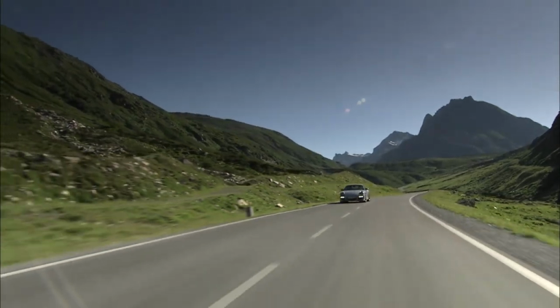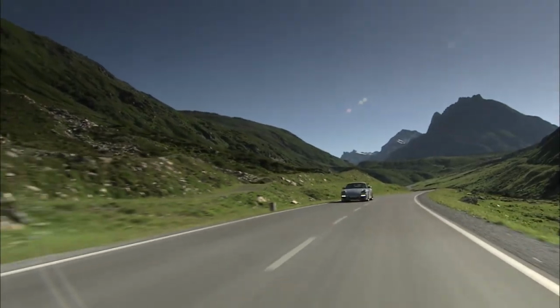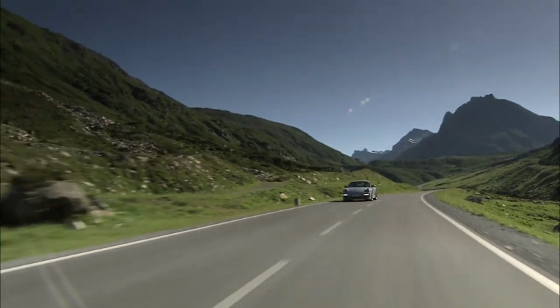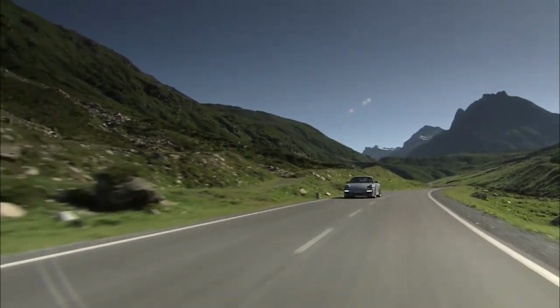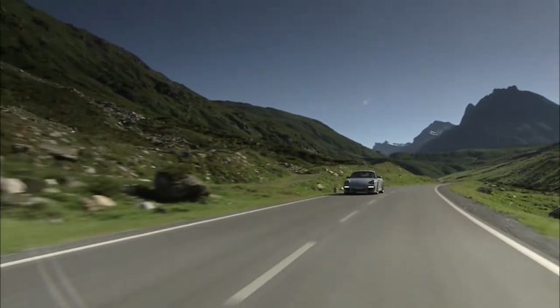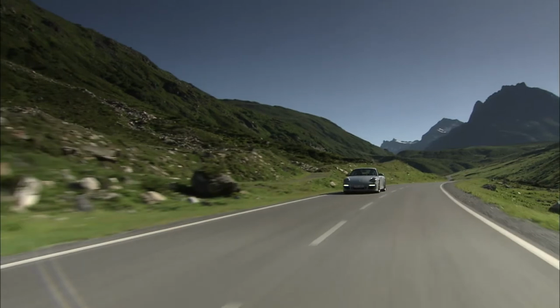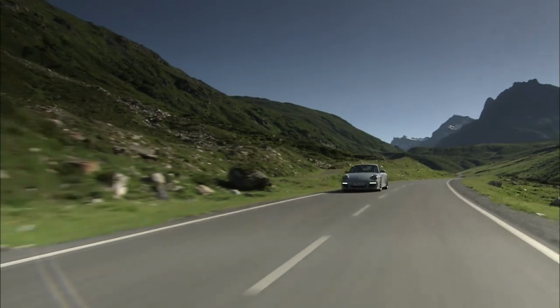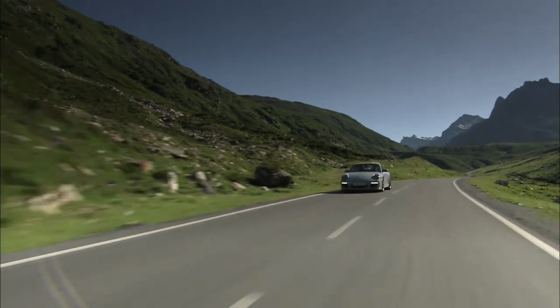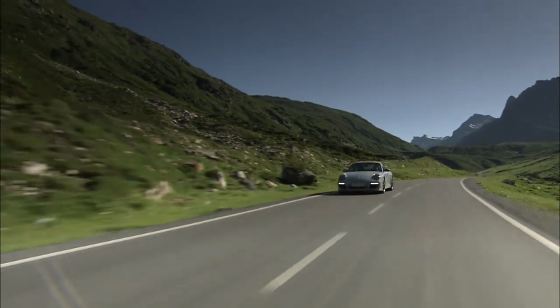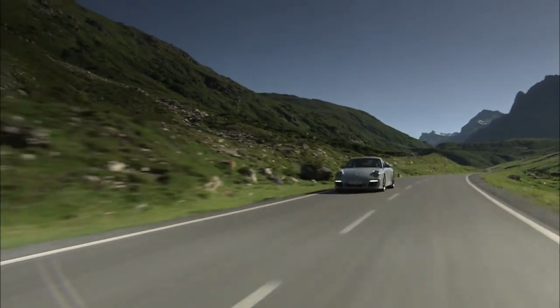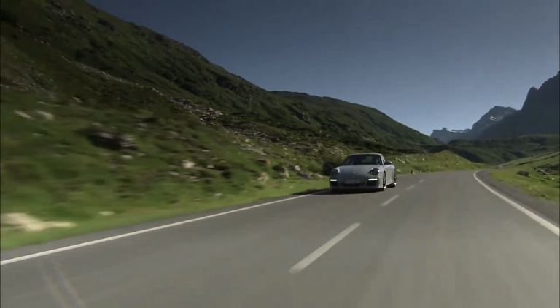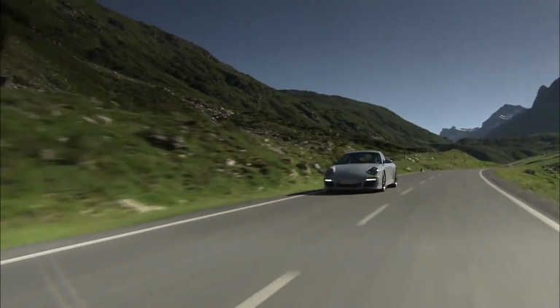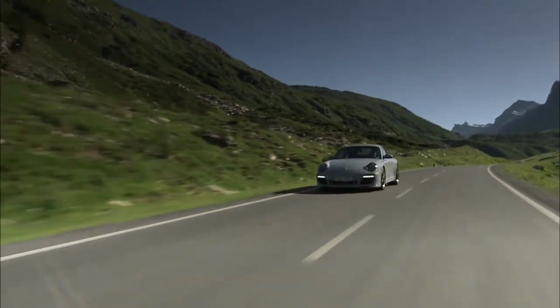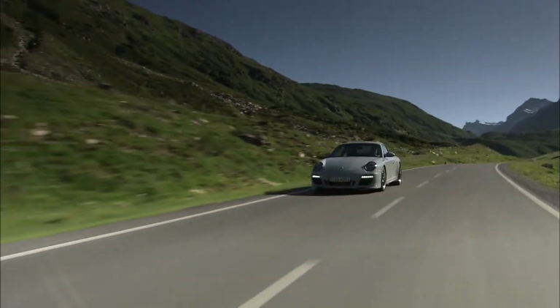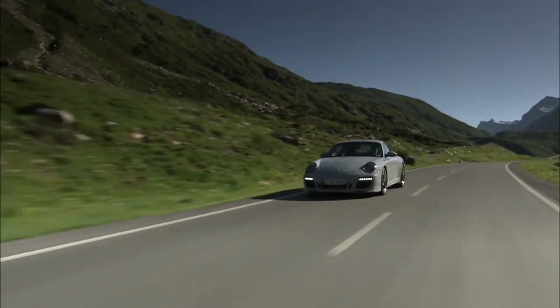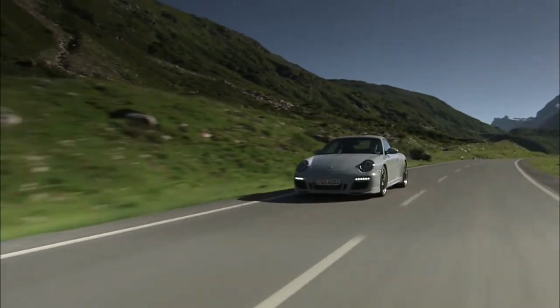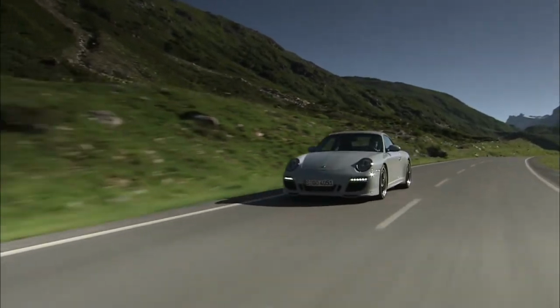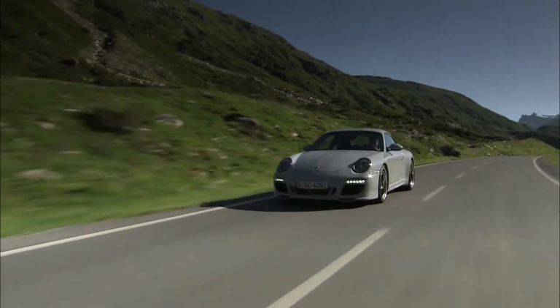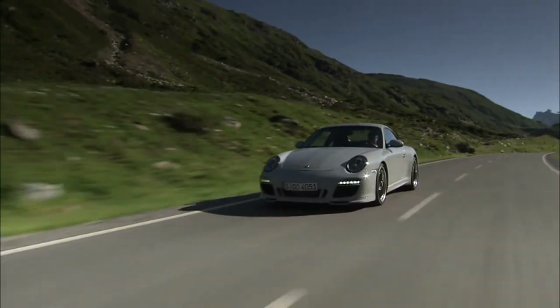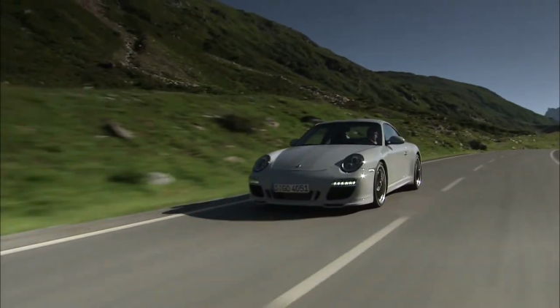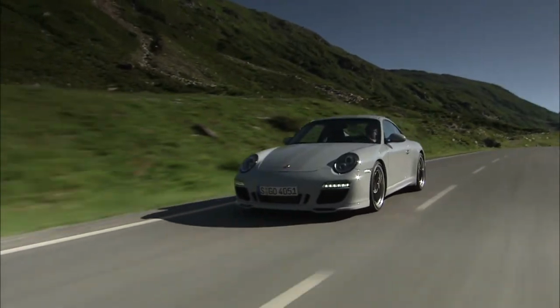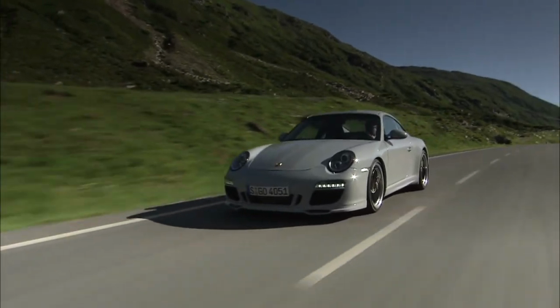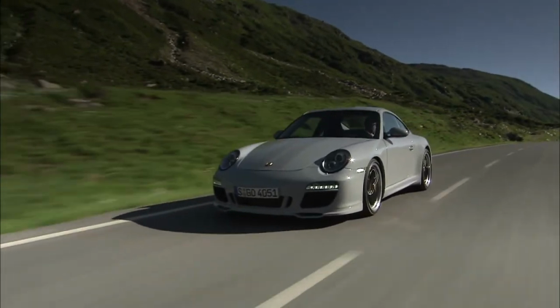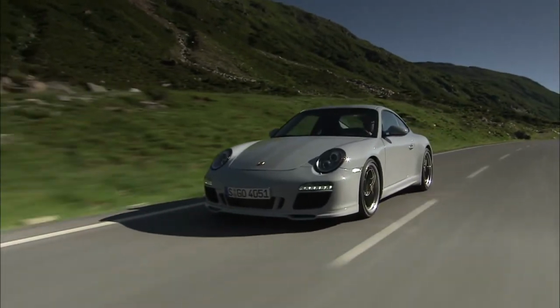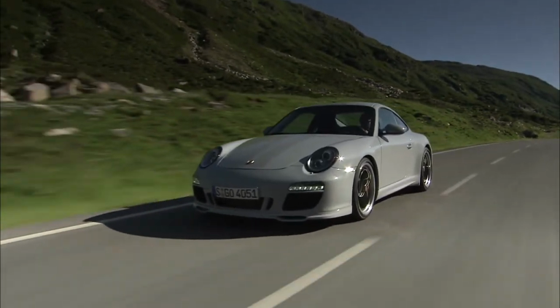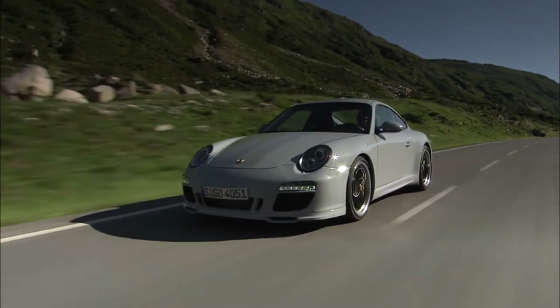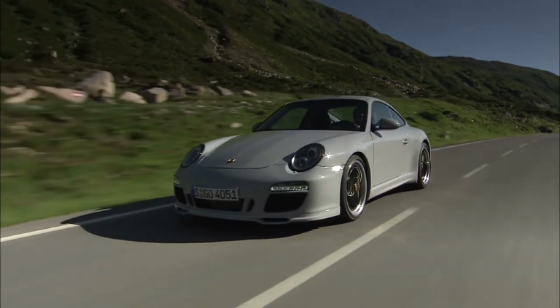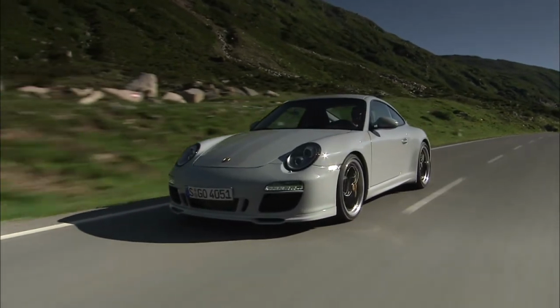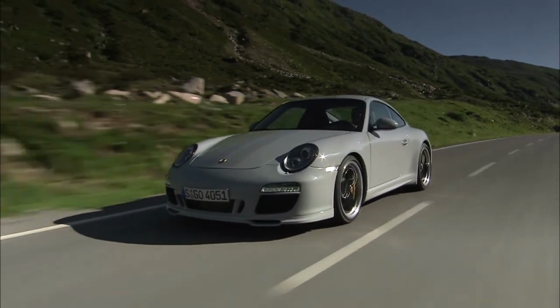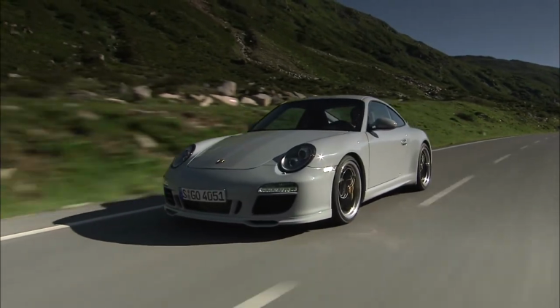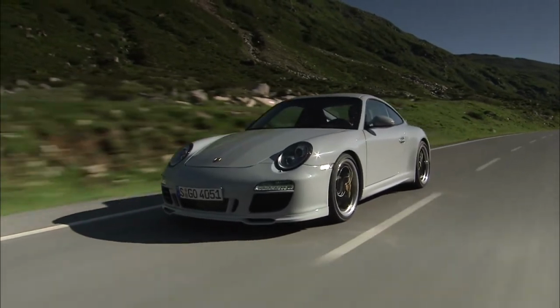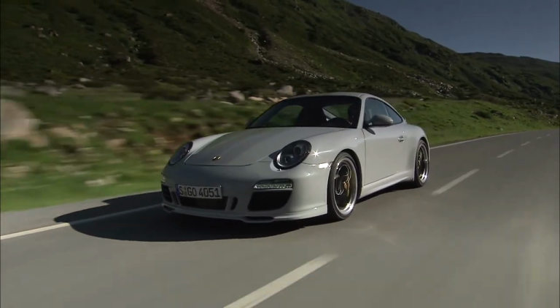The Porsche 911 Sport Classic — with classic in its name, it had to be a classic of tomorrow.